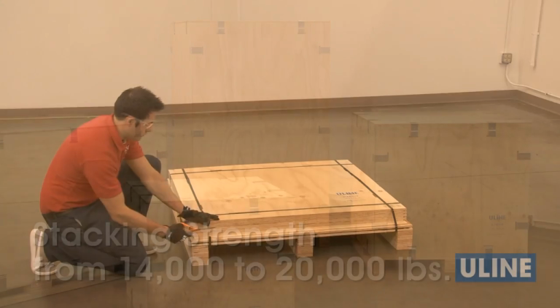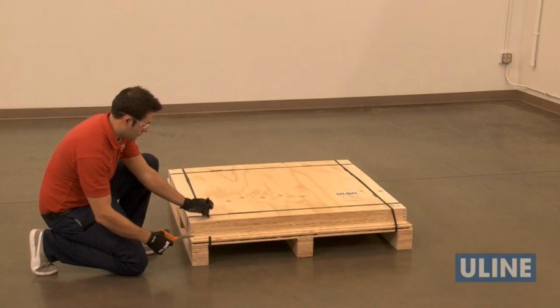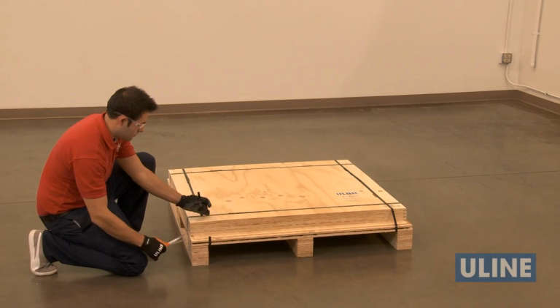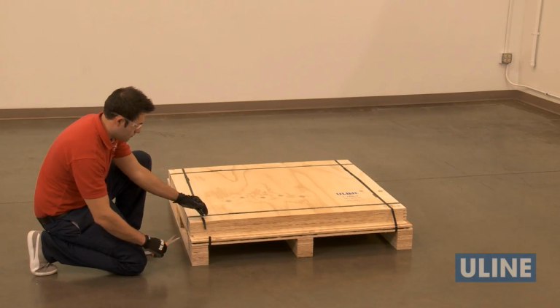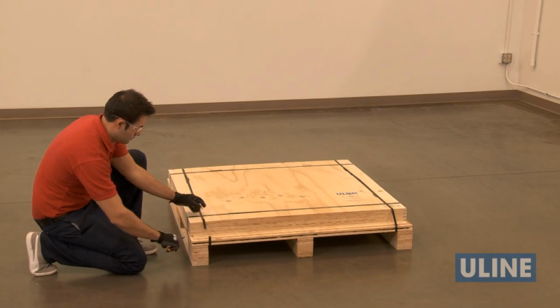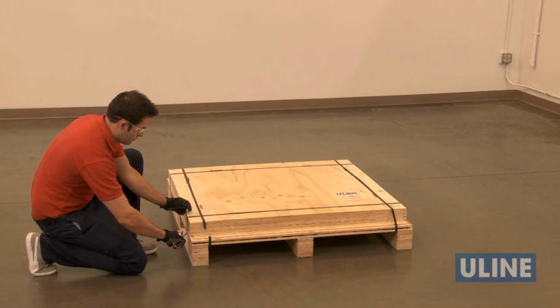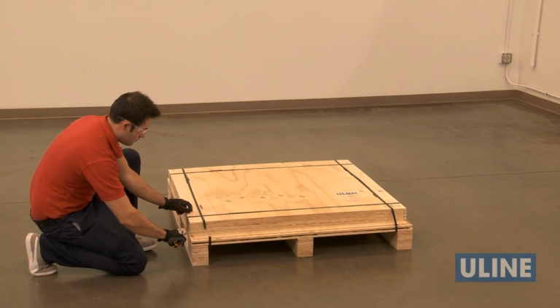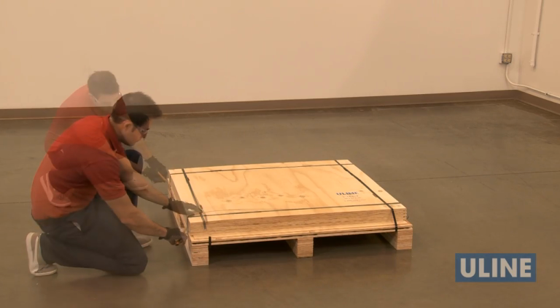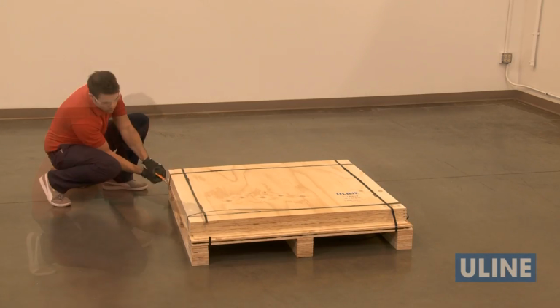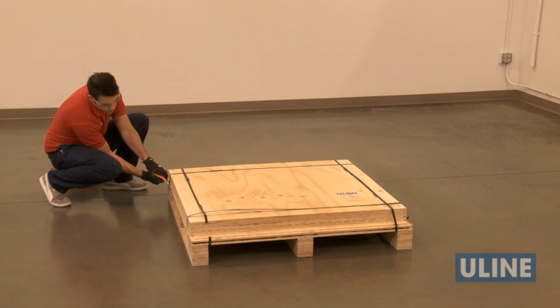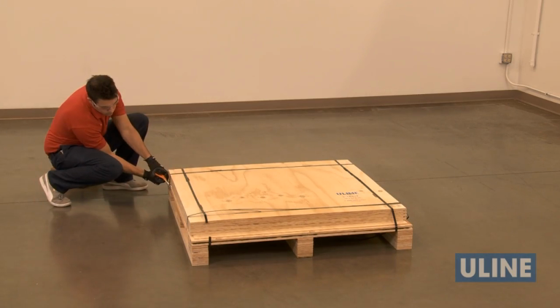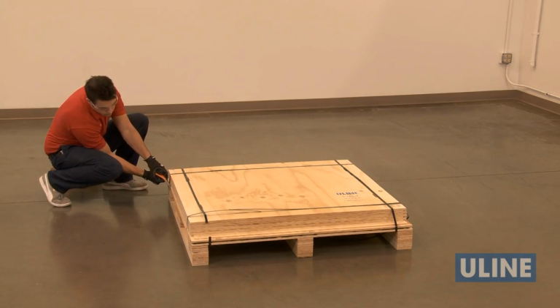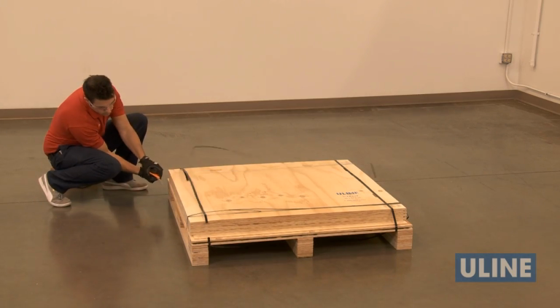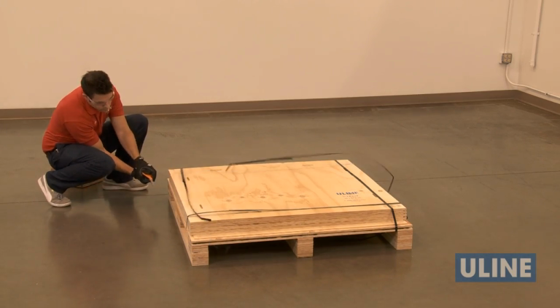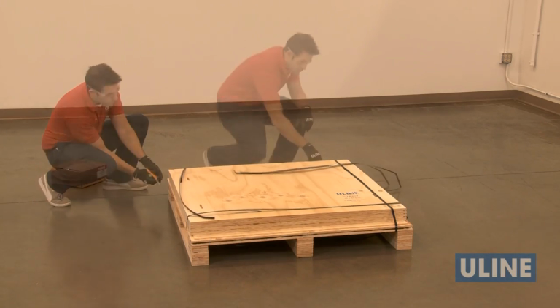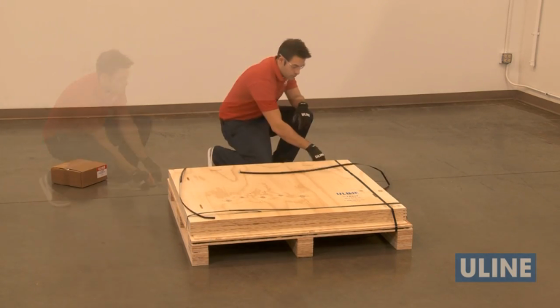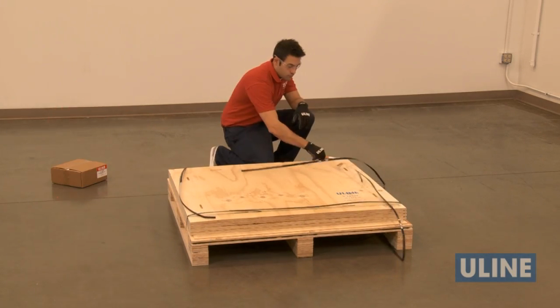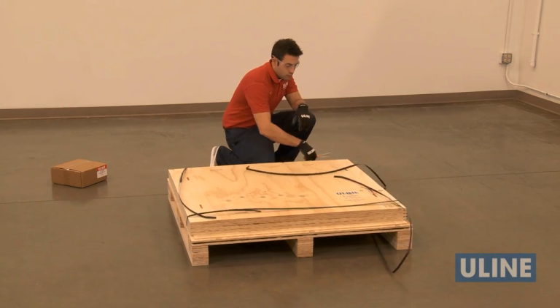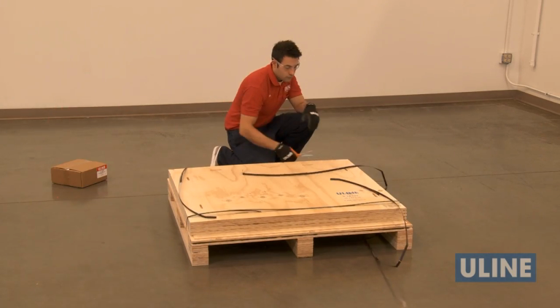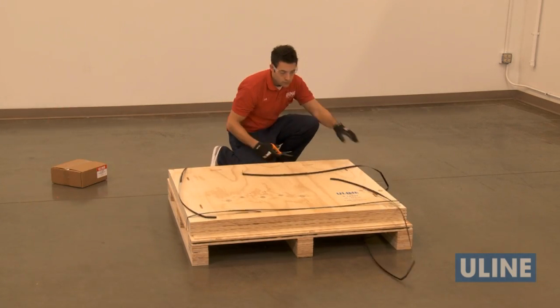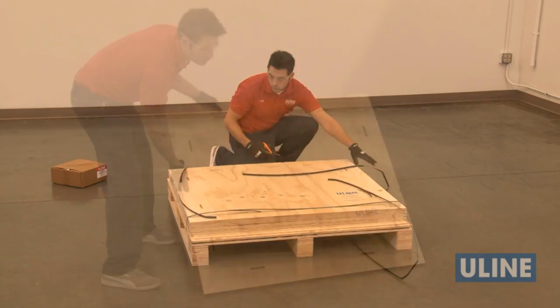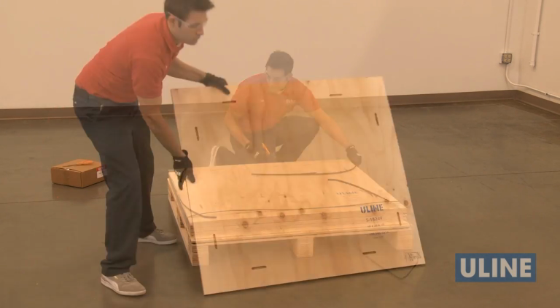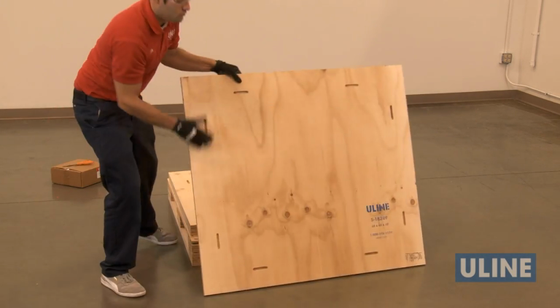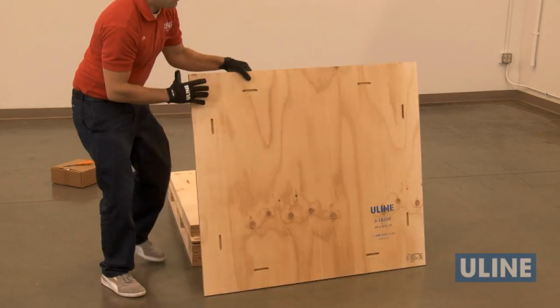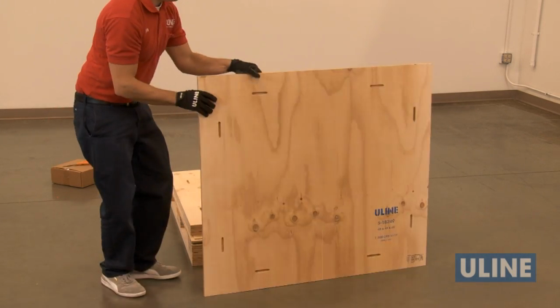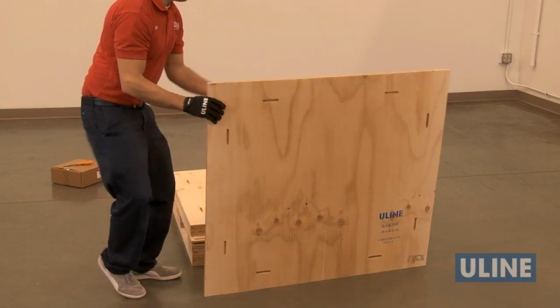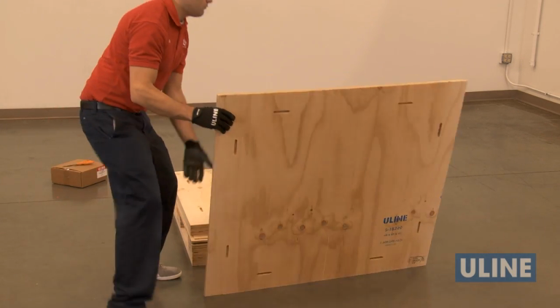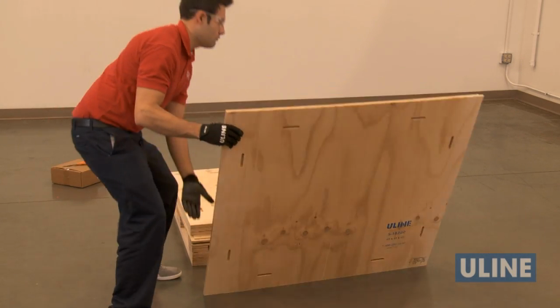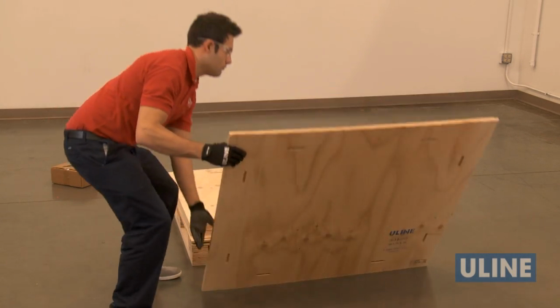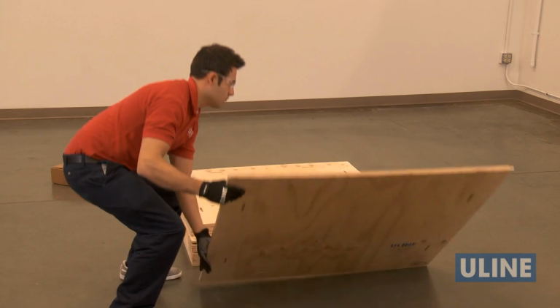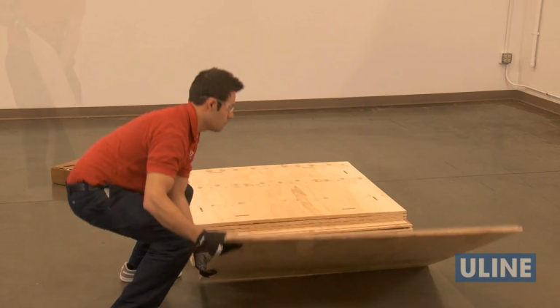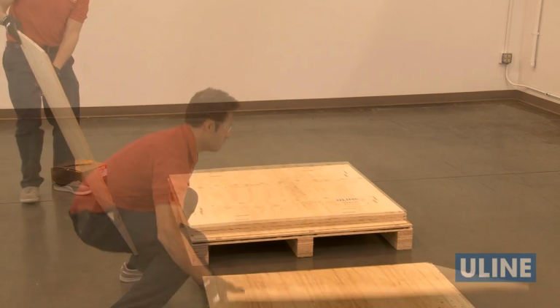Heavy-duty wood crates are quick, easy, and safe to assemble, without the use of tools, and are reusable.